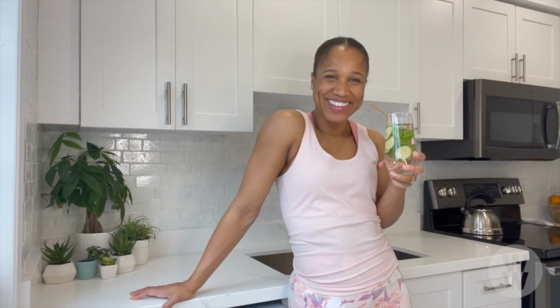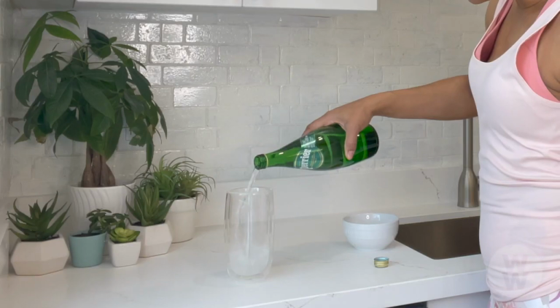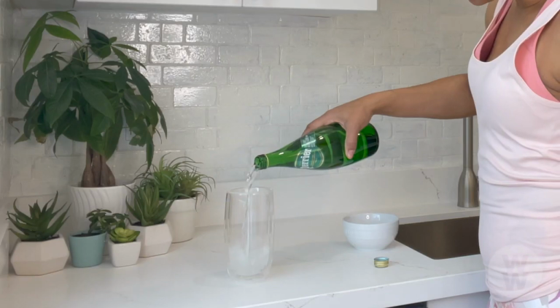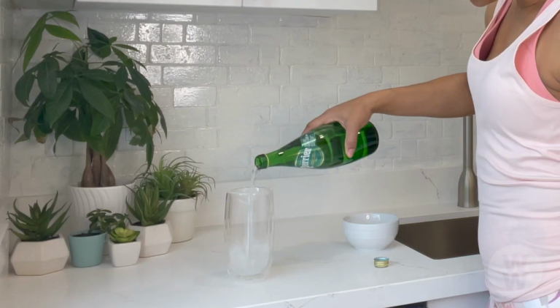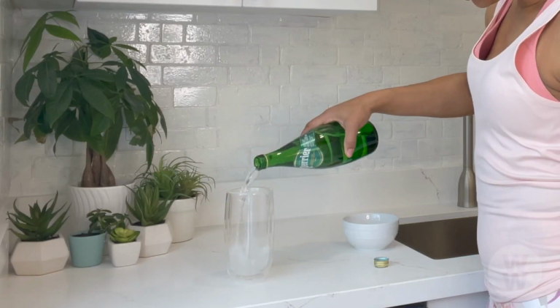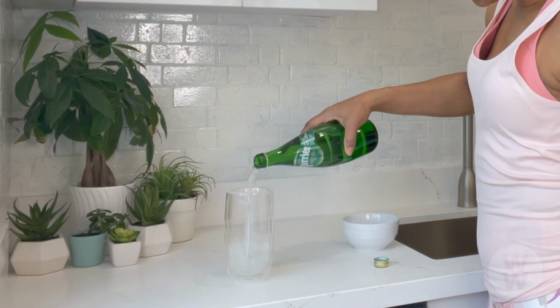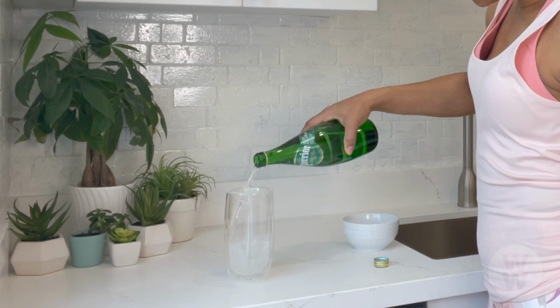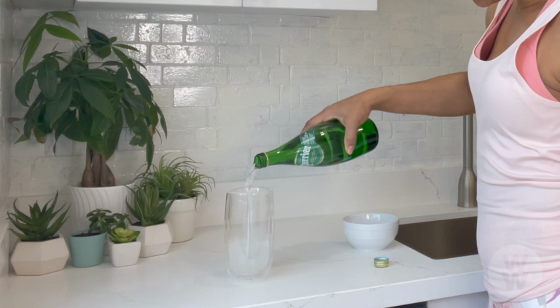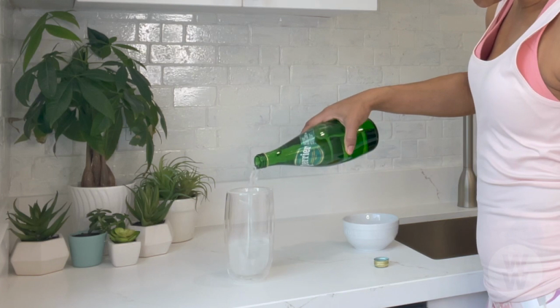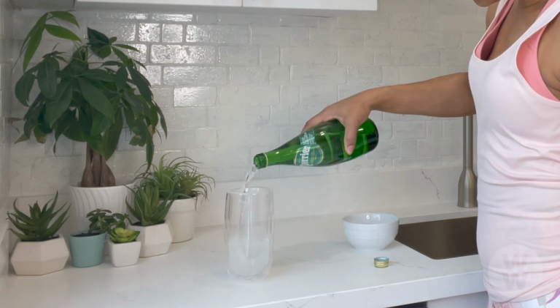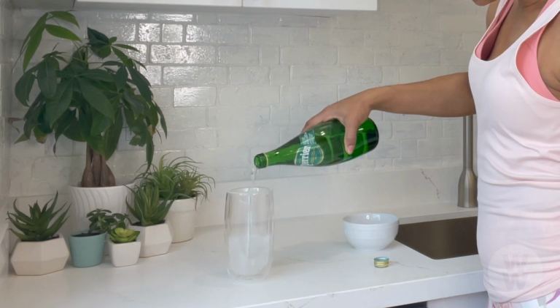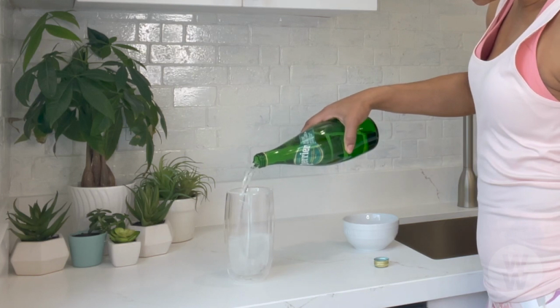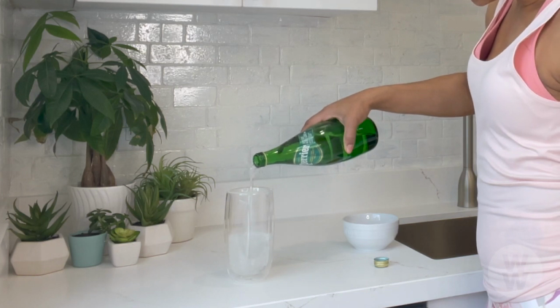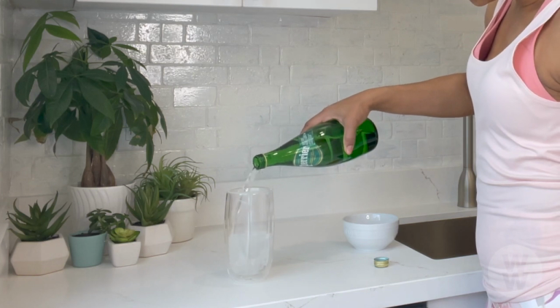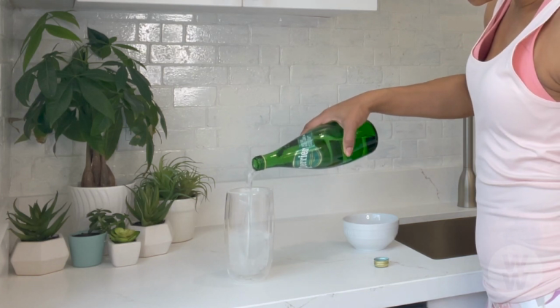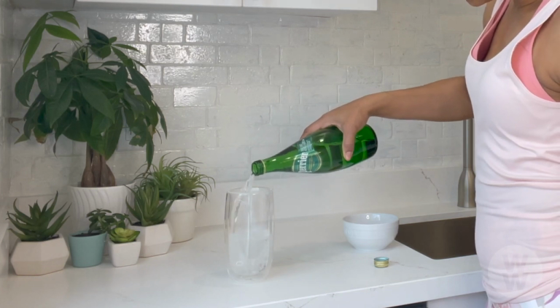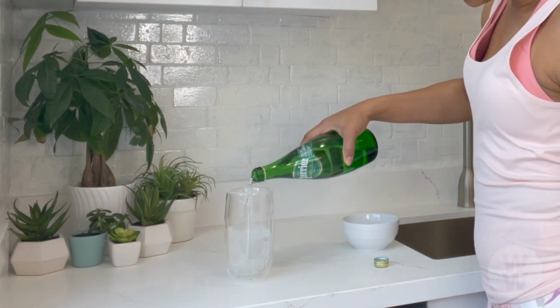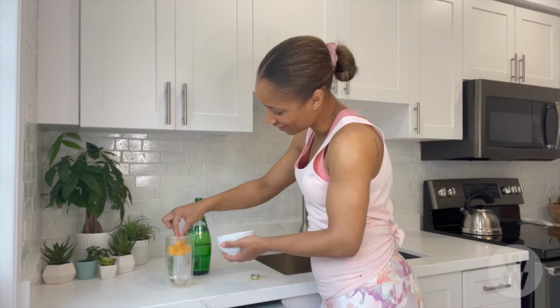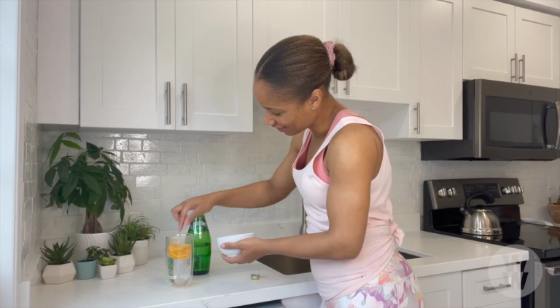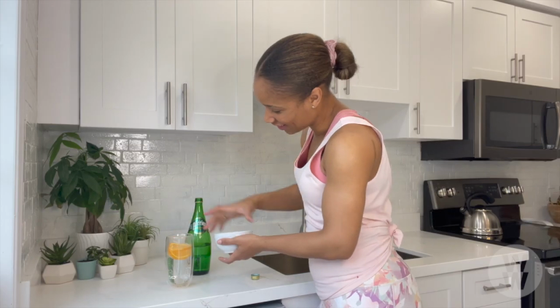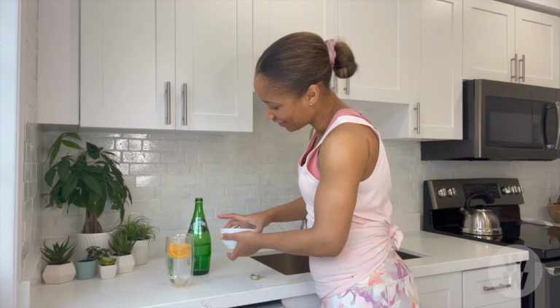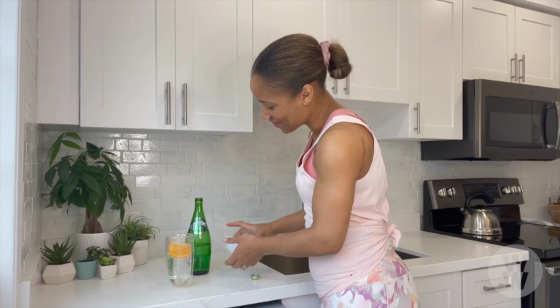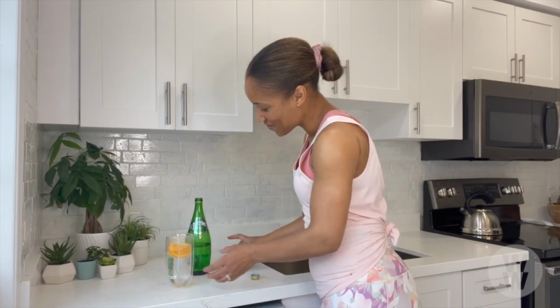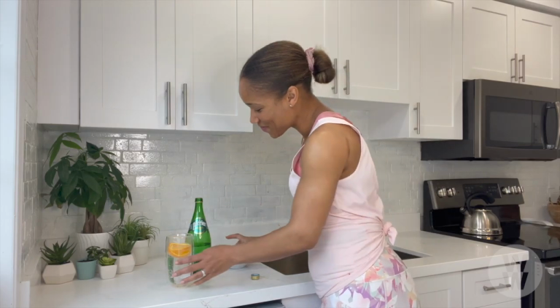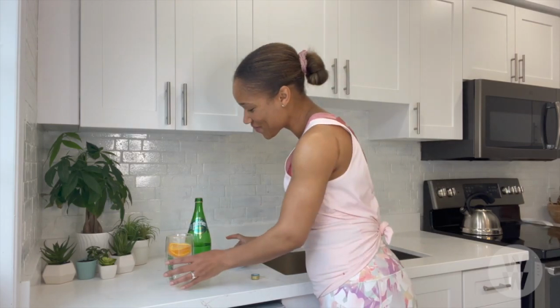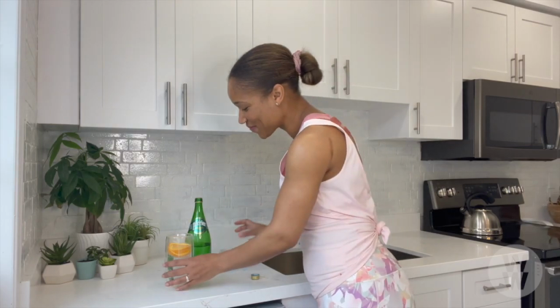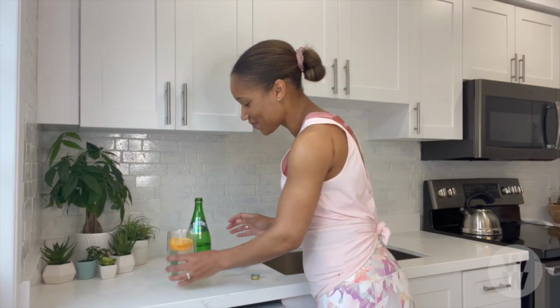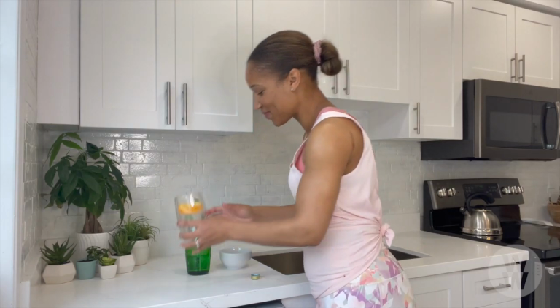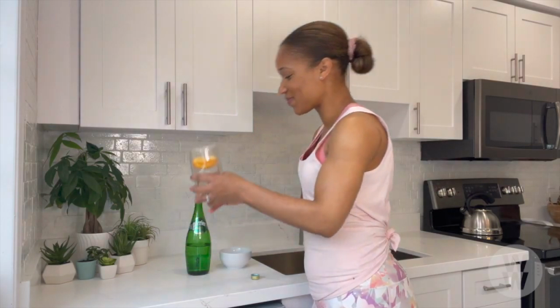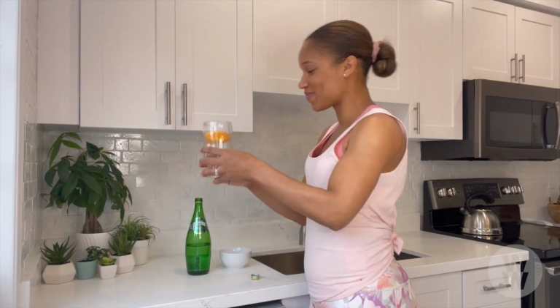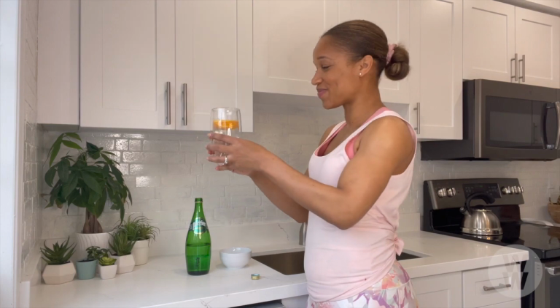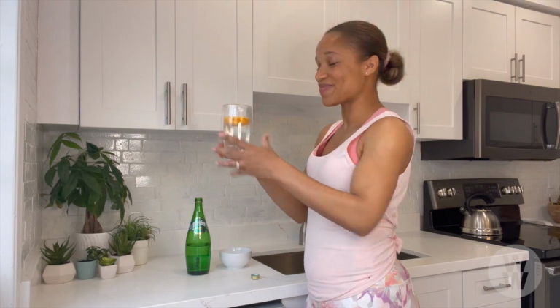Don't forget that sparkling water also counts towards your hydration goal, so feel free to also elevate your next bubbly.